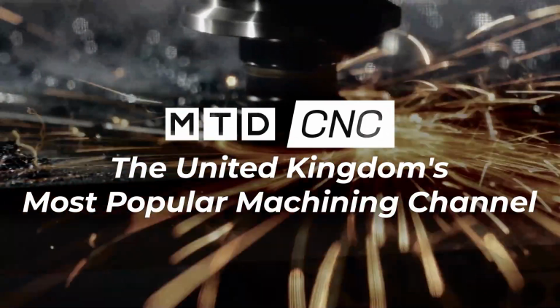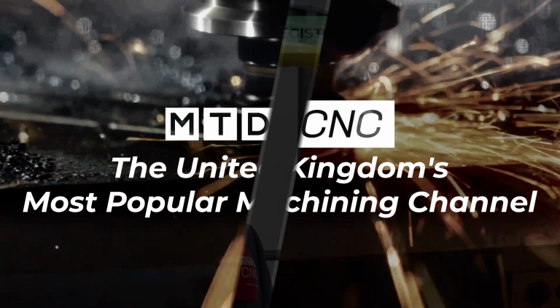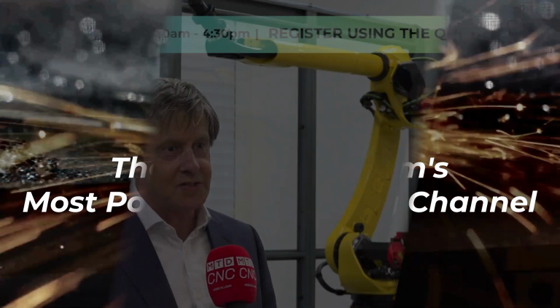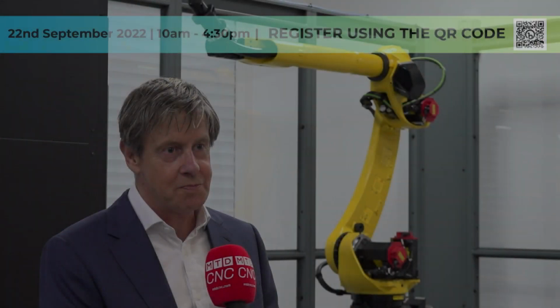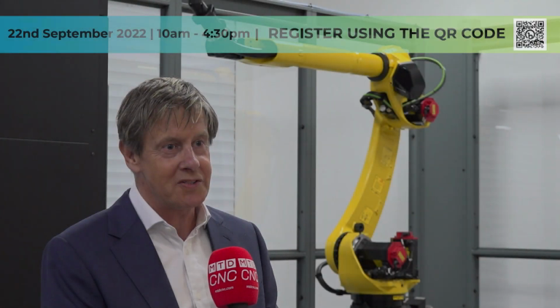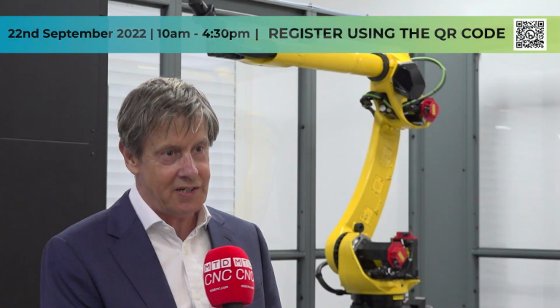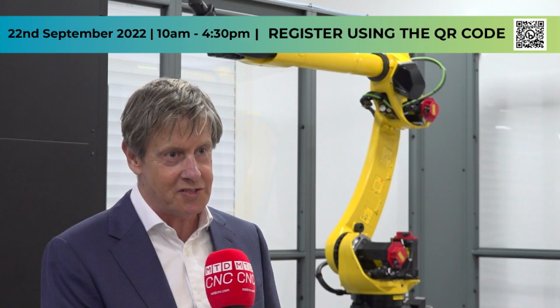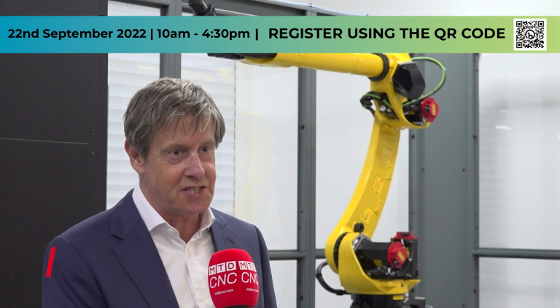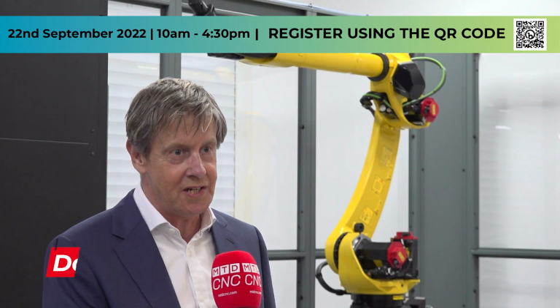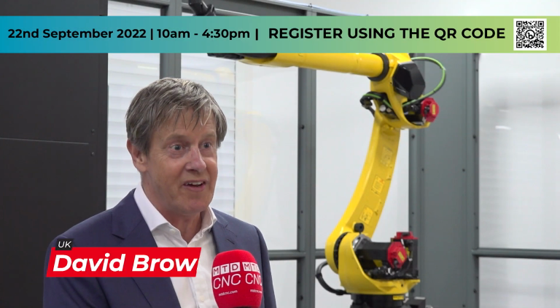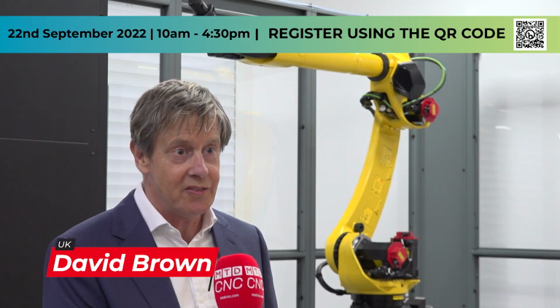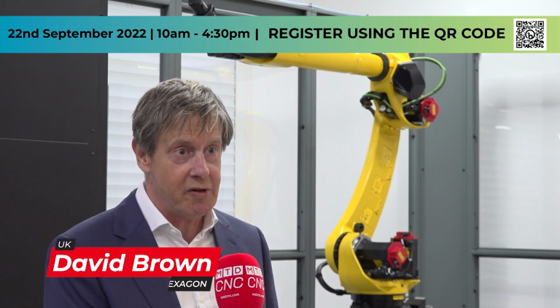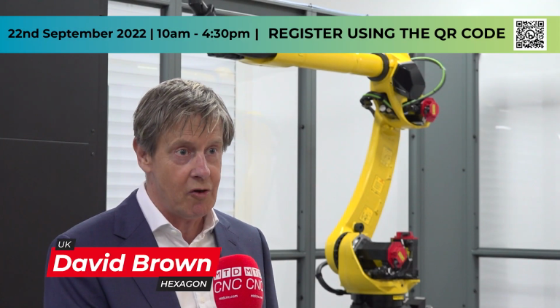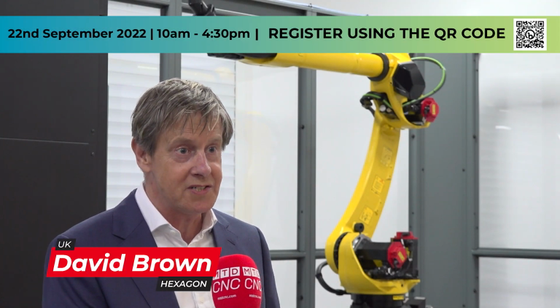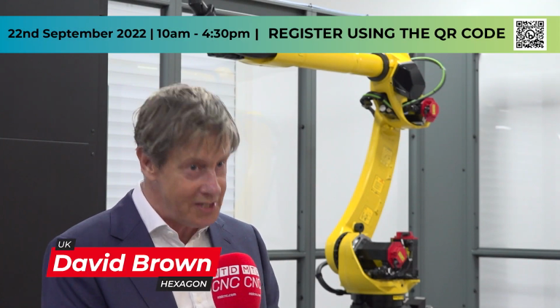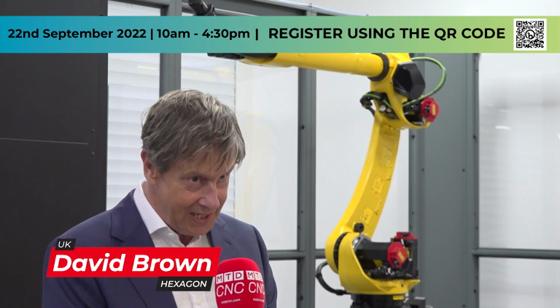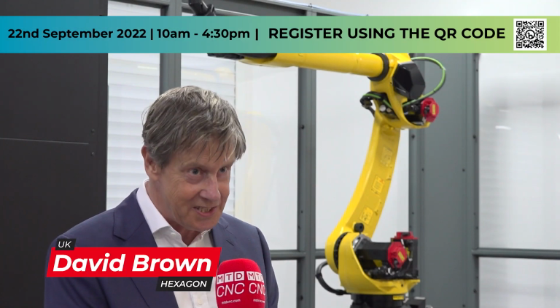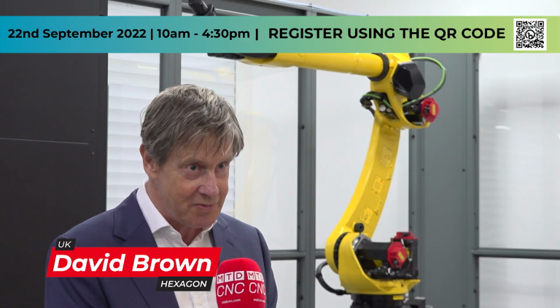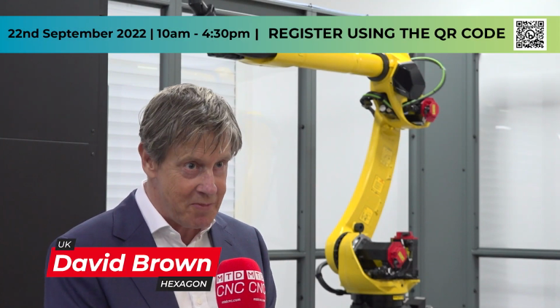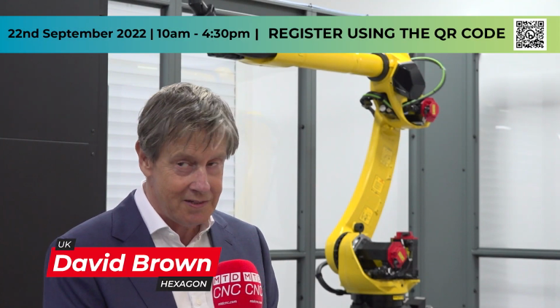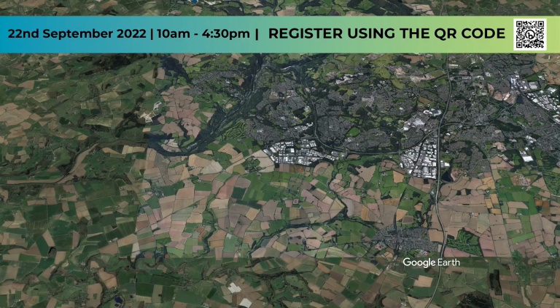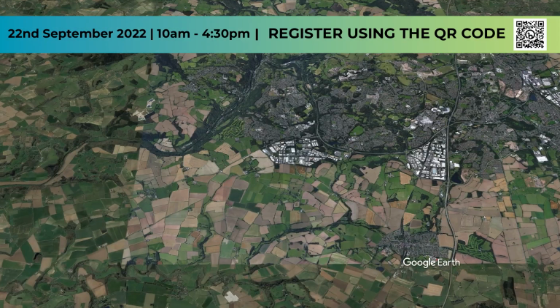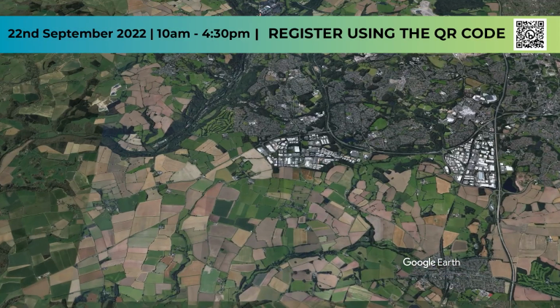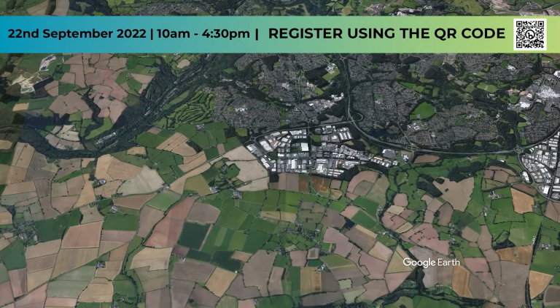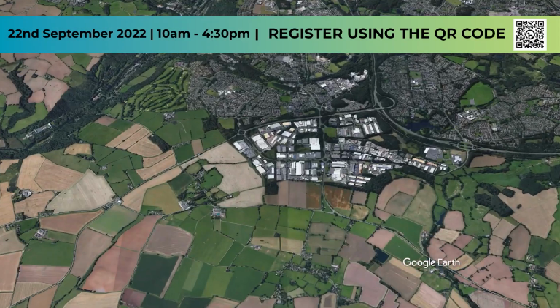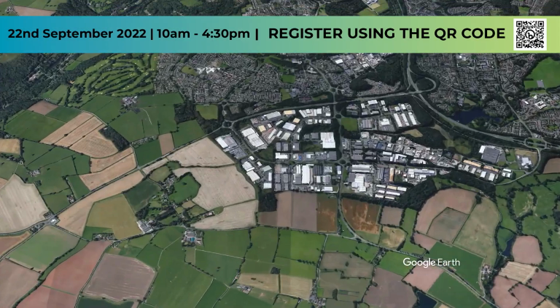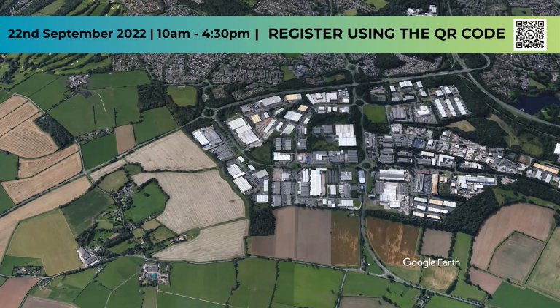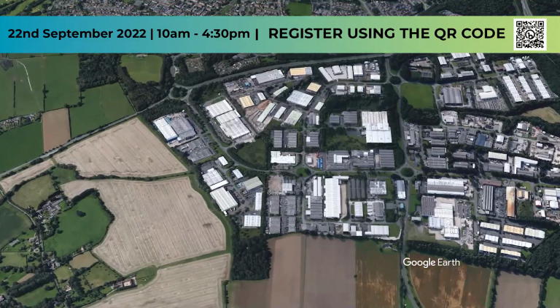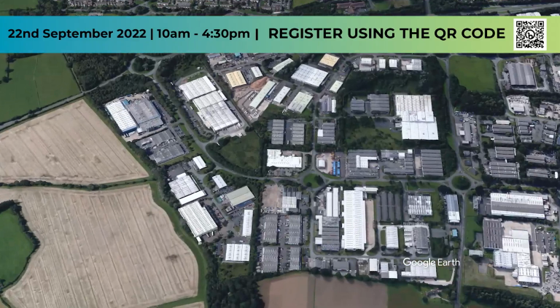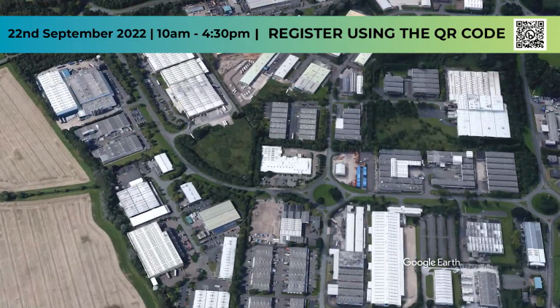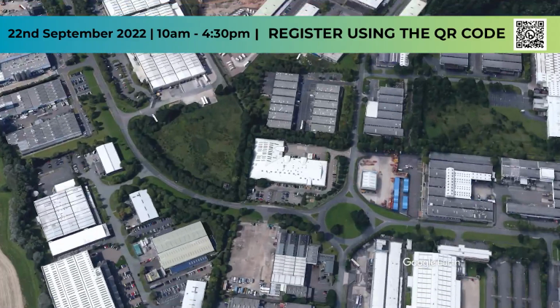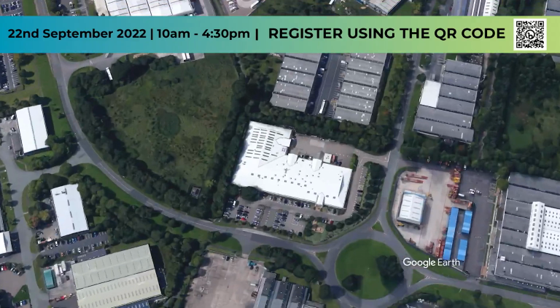The Smart Technologies event that we've got is 22nd September, here in Telford at Hexagon Telford.